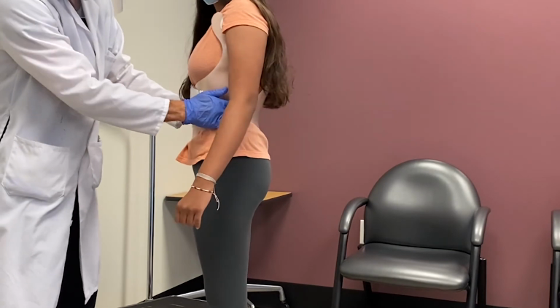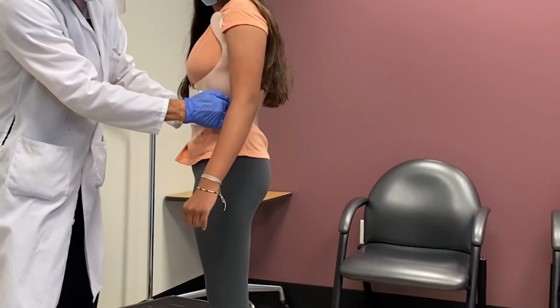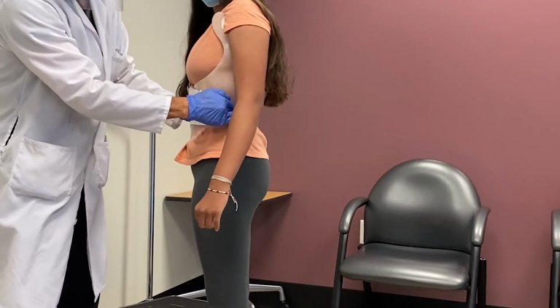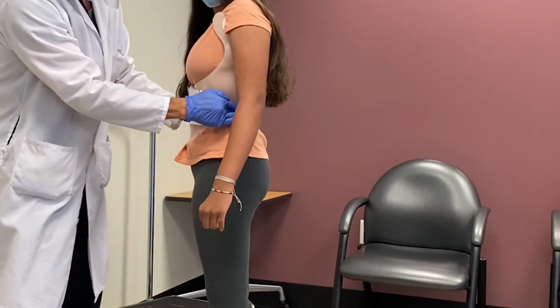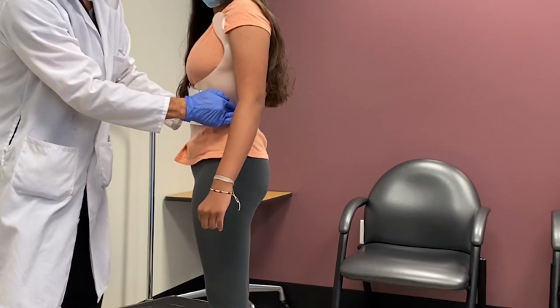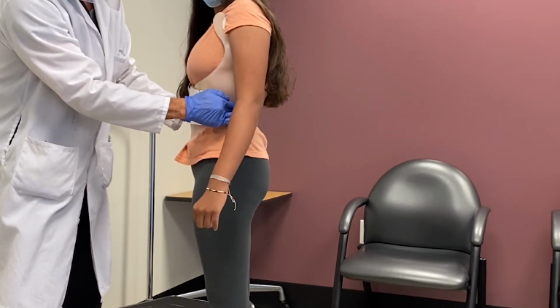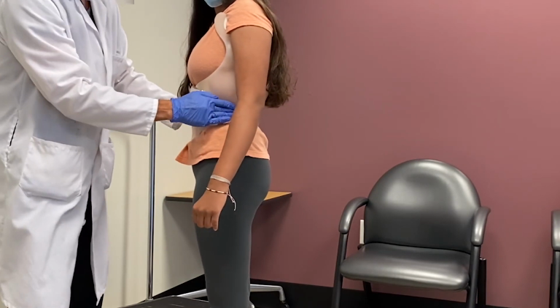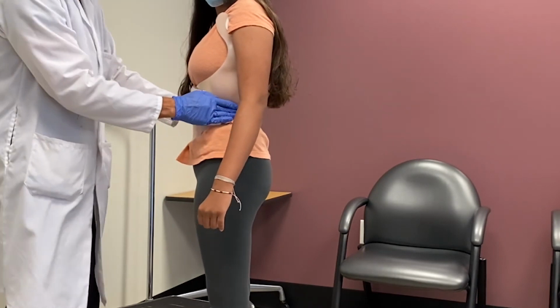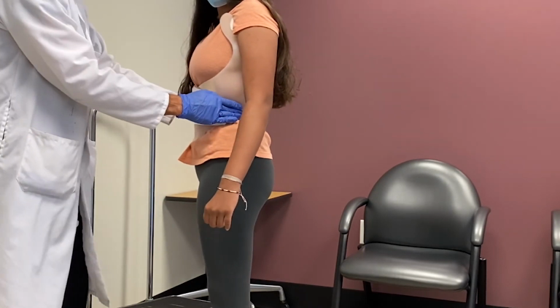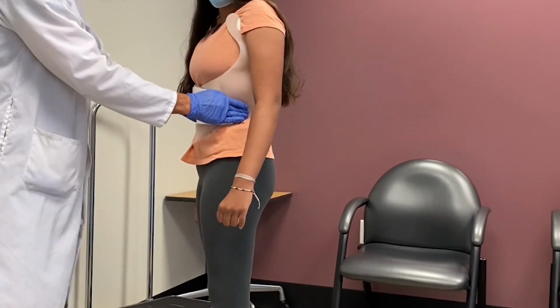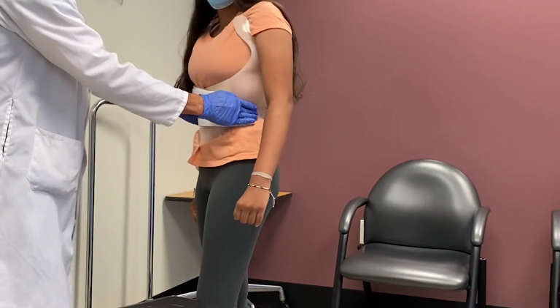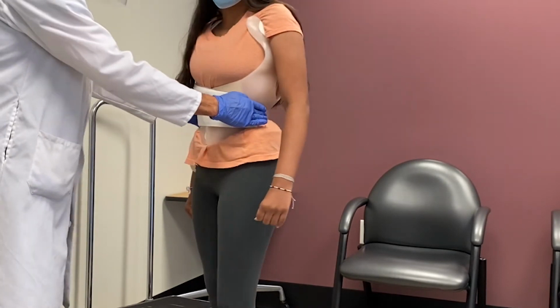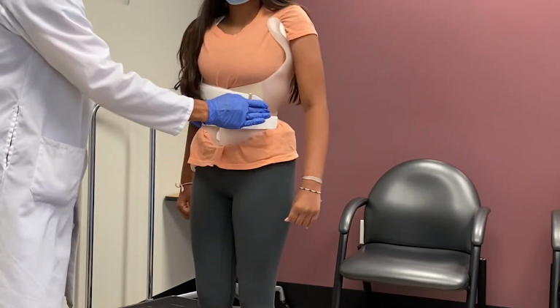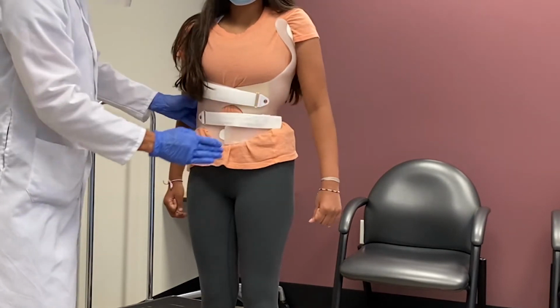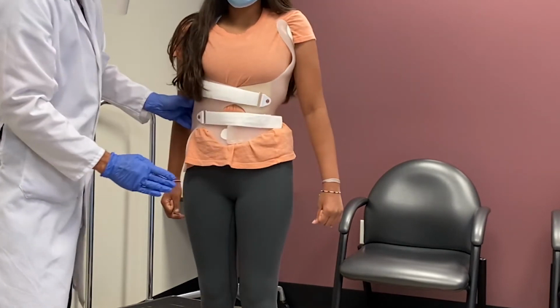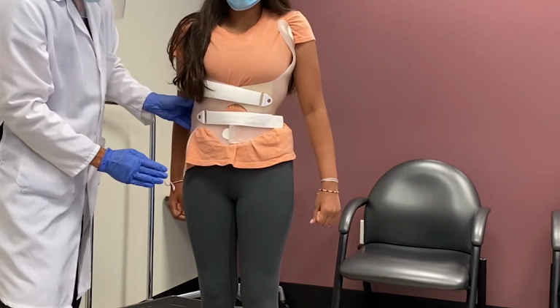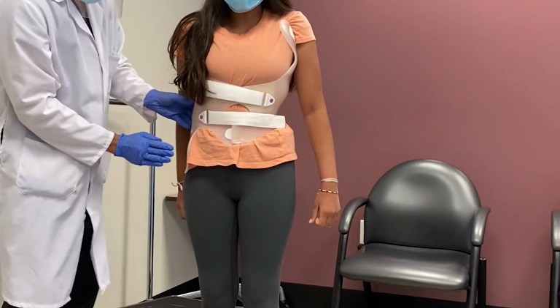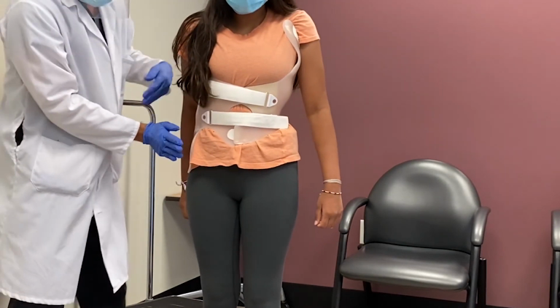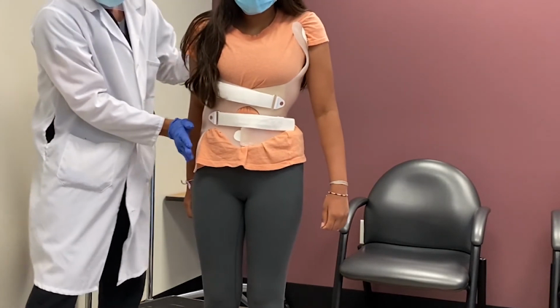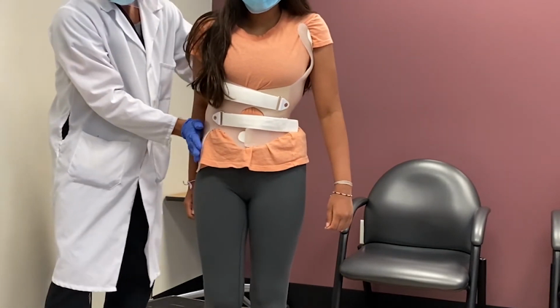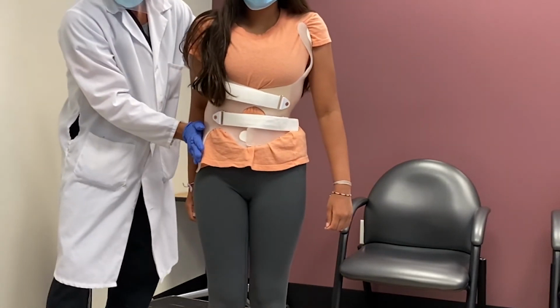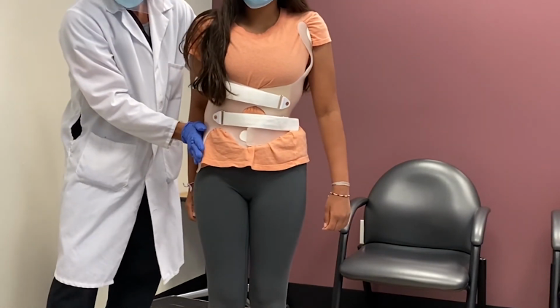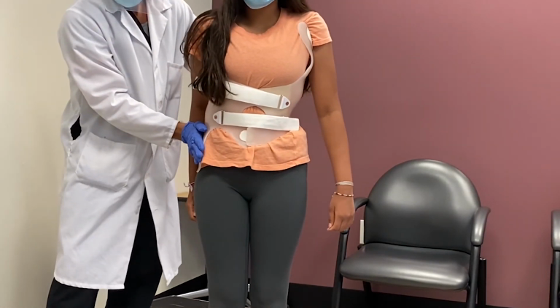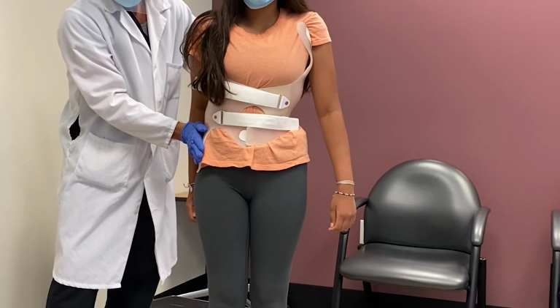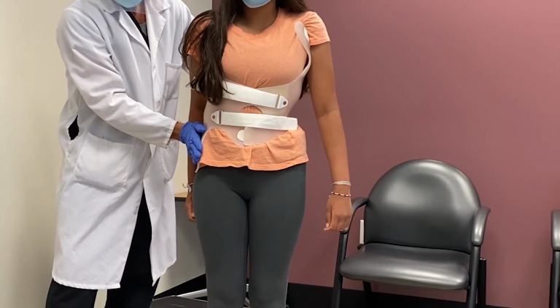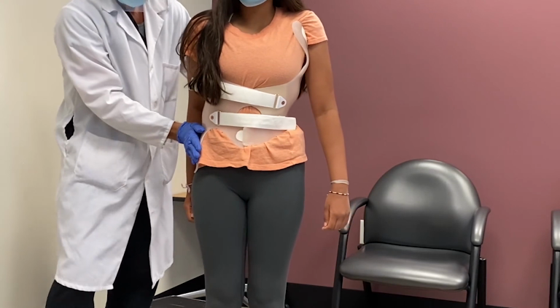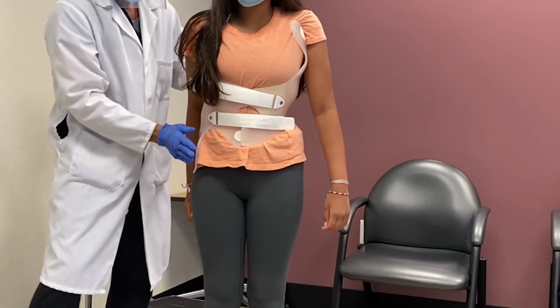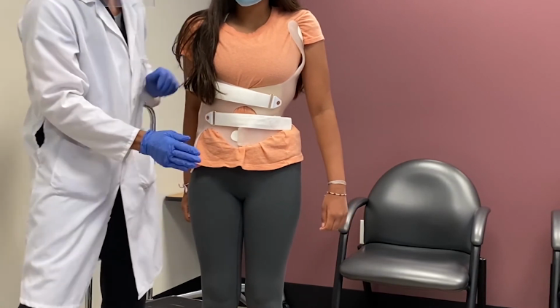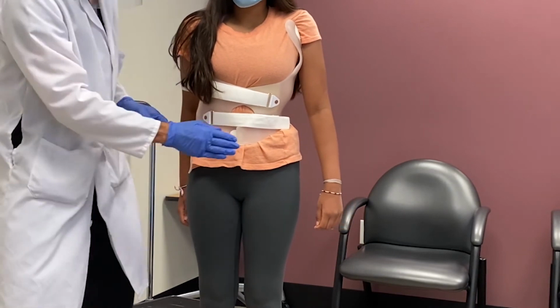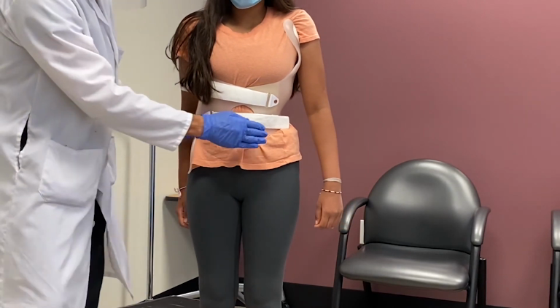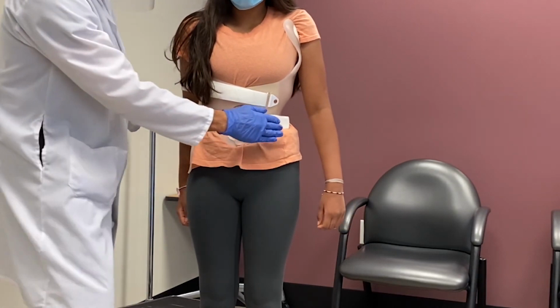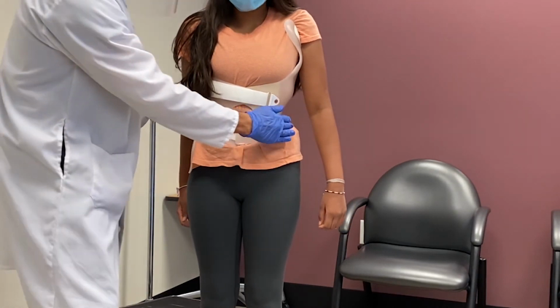Here we have a lumbar push that does not use a pad. On the opposite end you'll see the counterforce to the lumbar push.